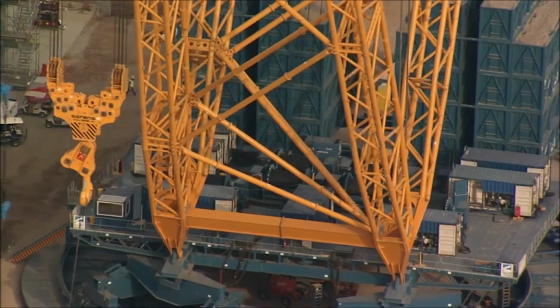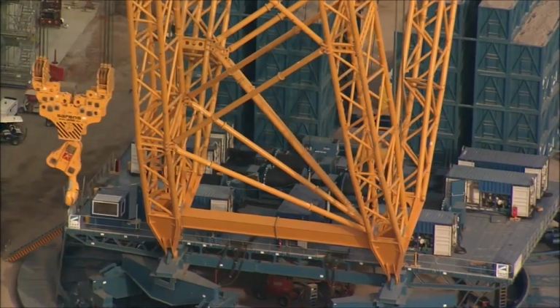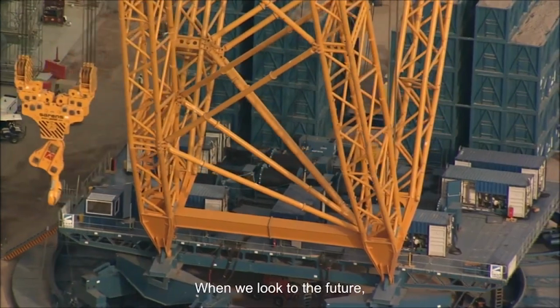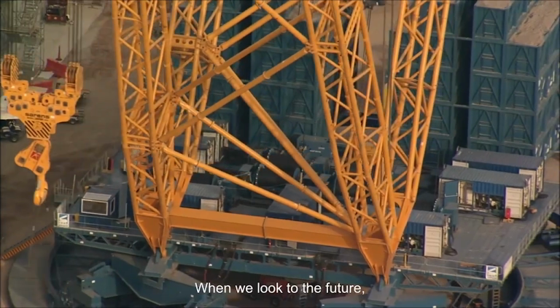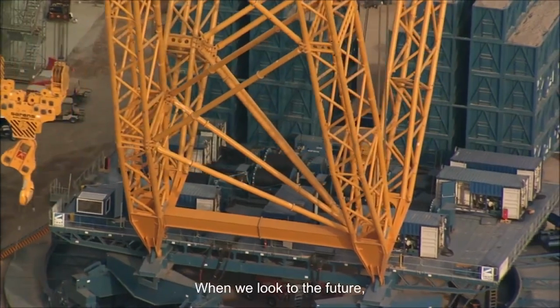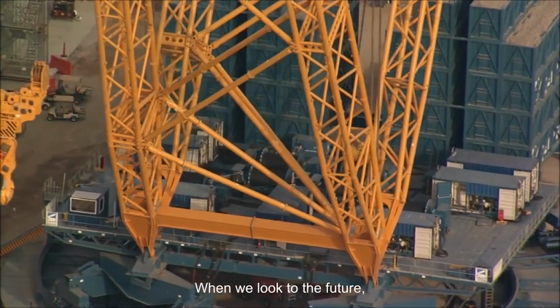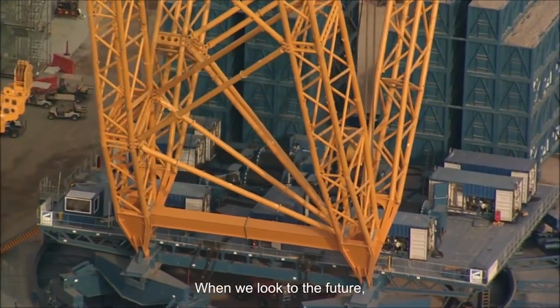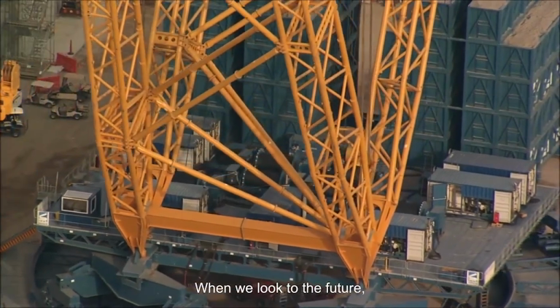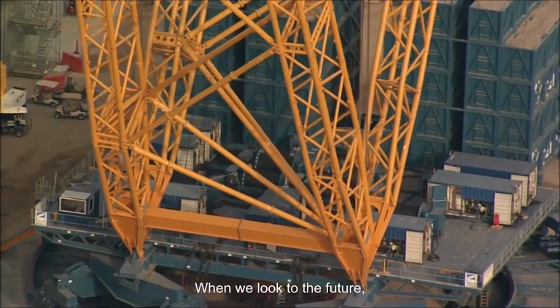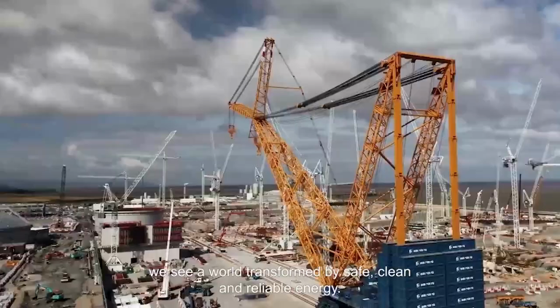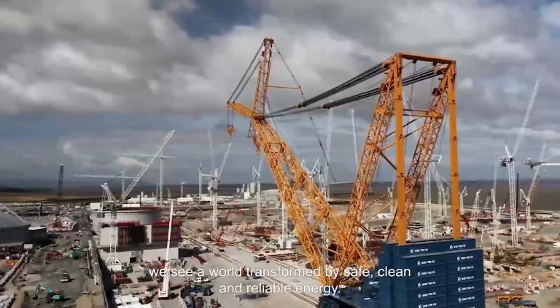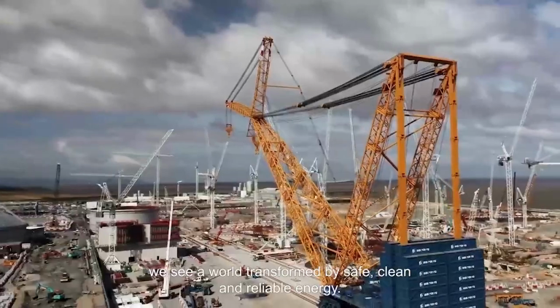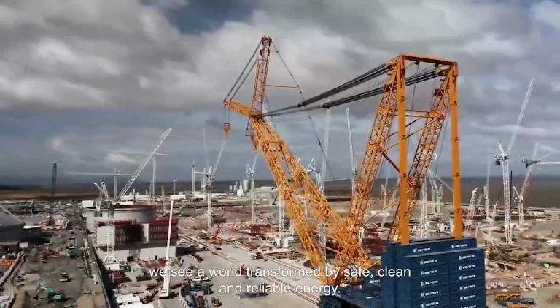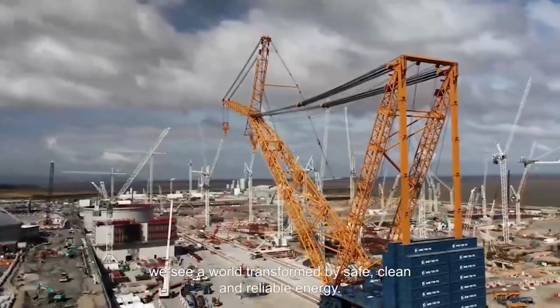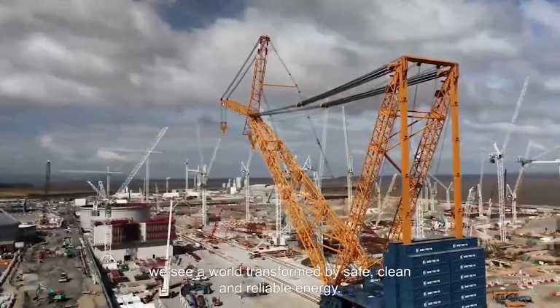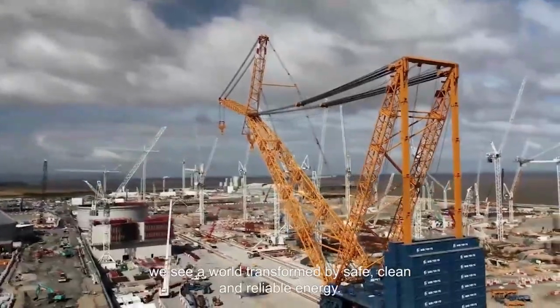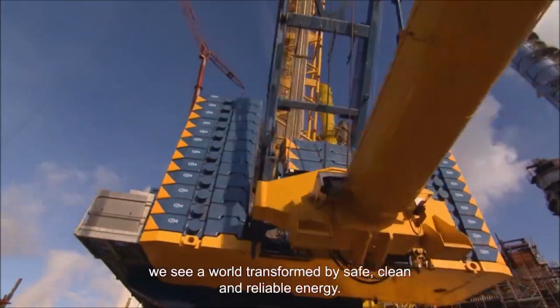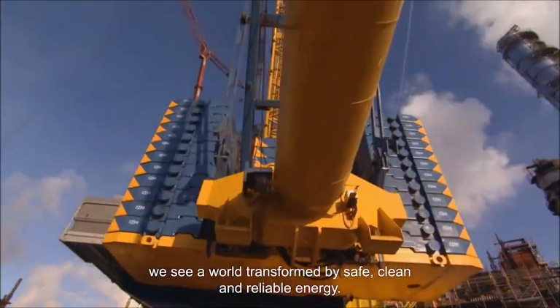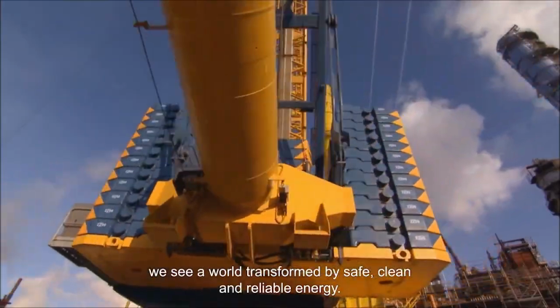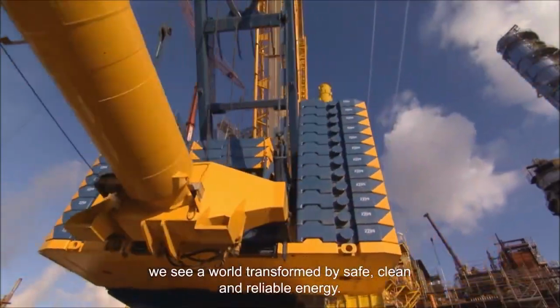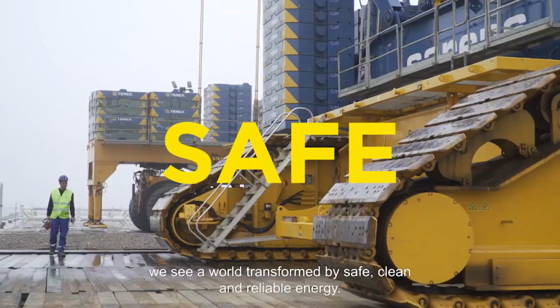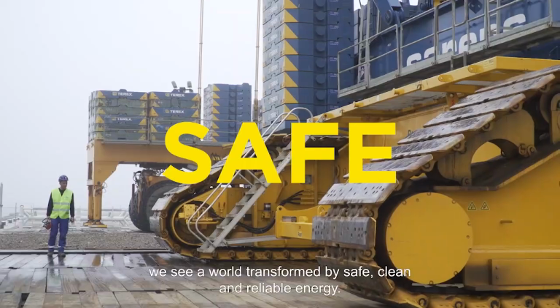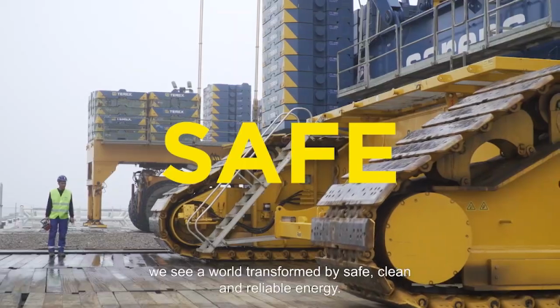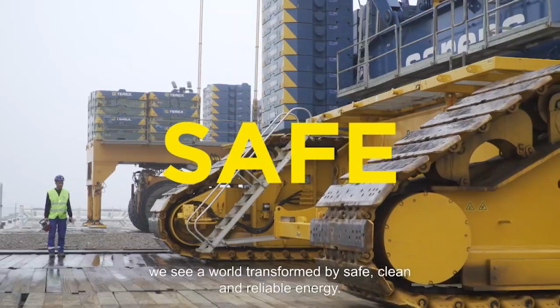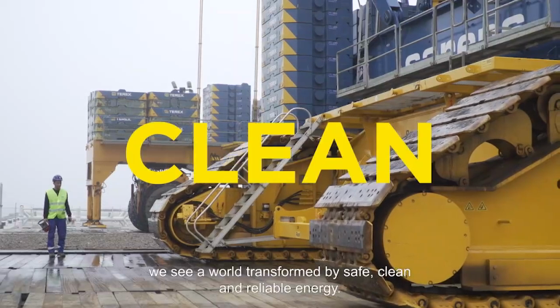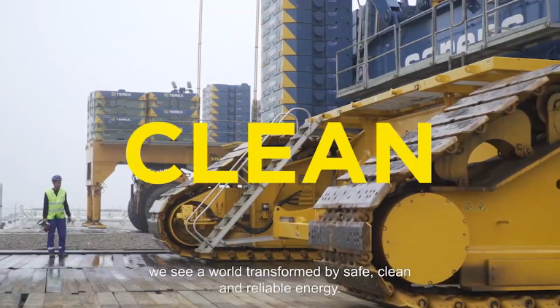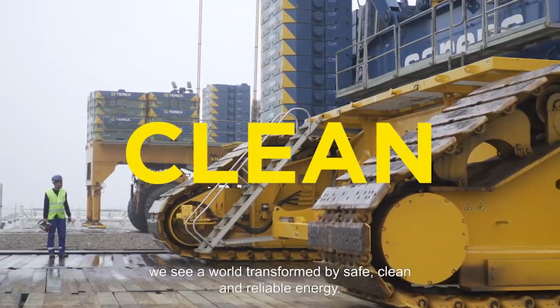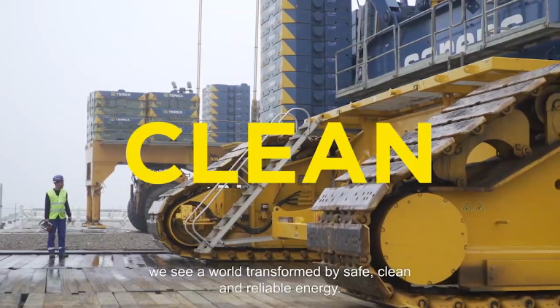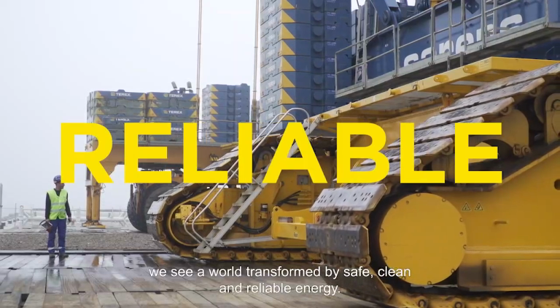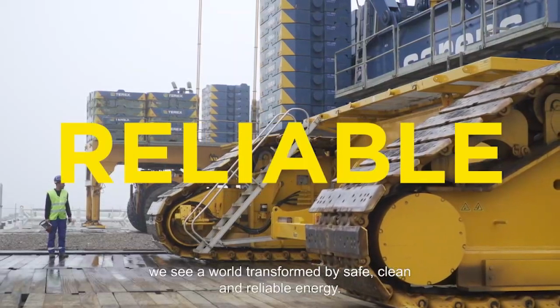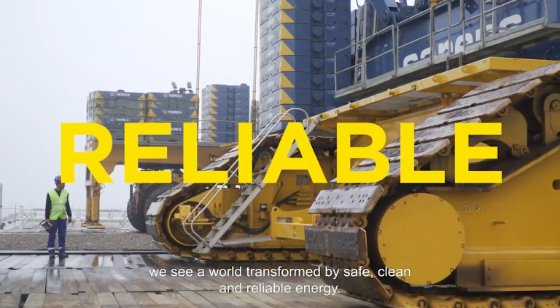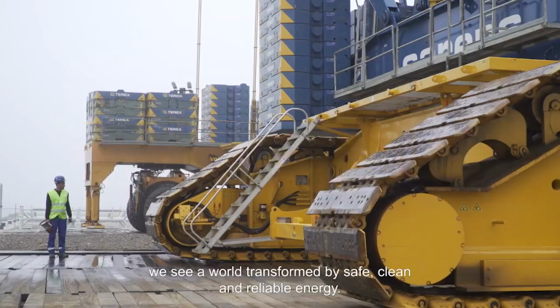When we look to the future, we see a world transformed by safe, clean and reliable energy.